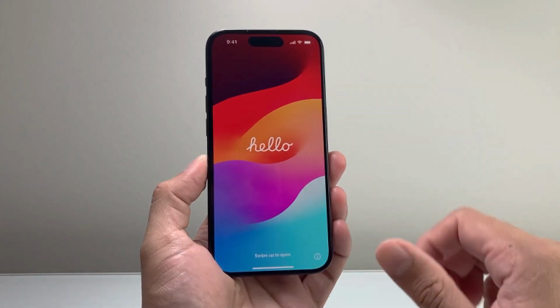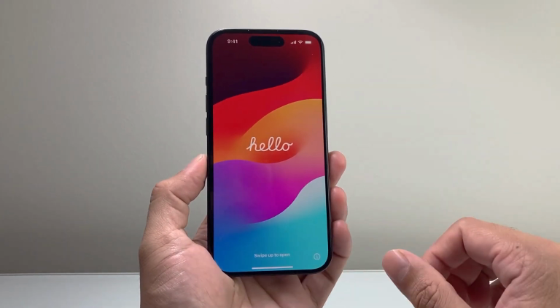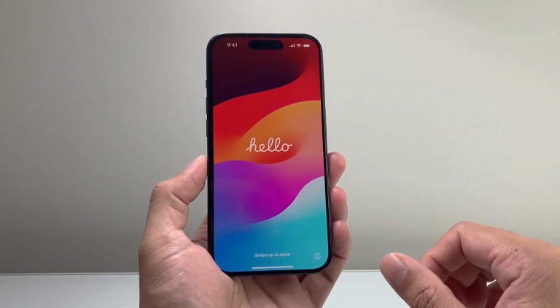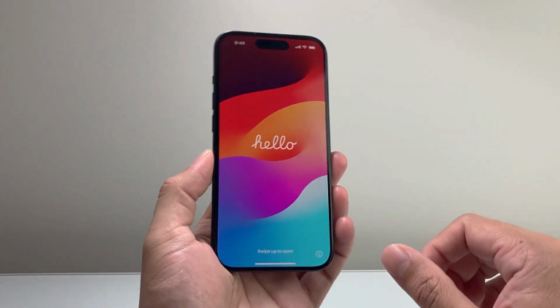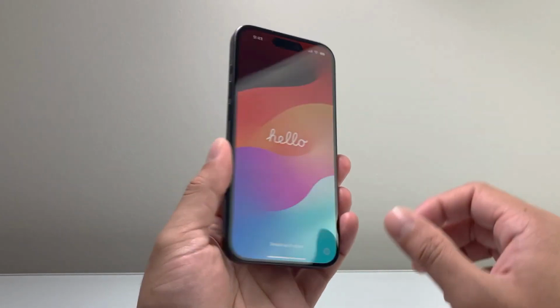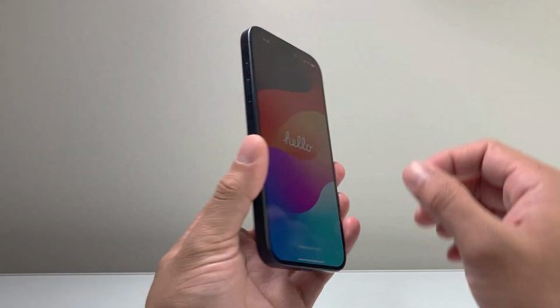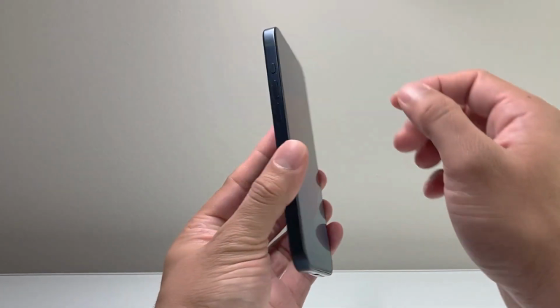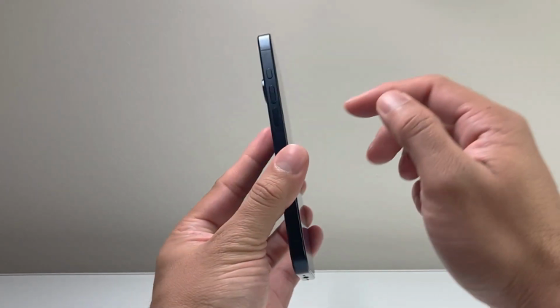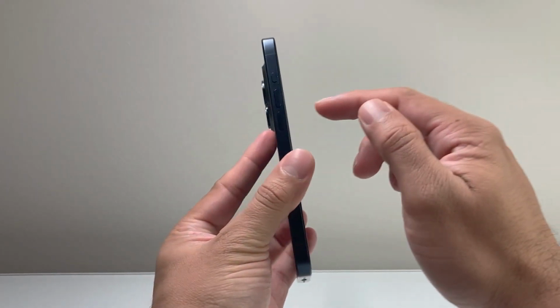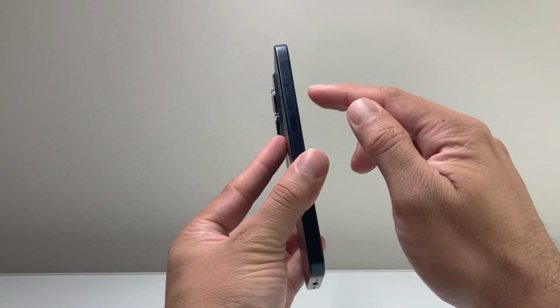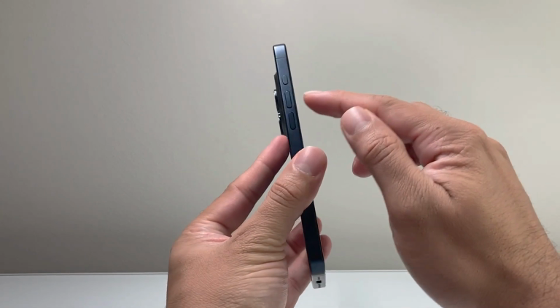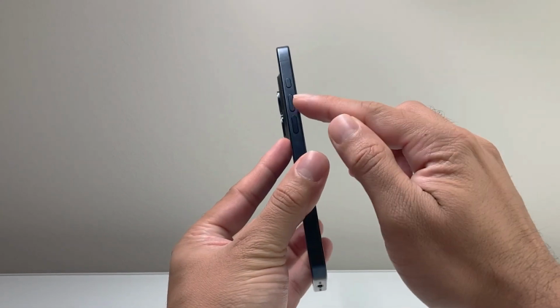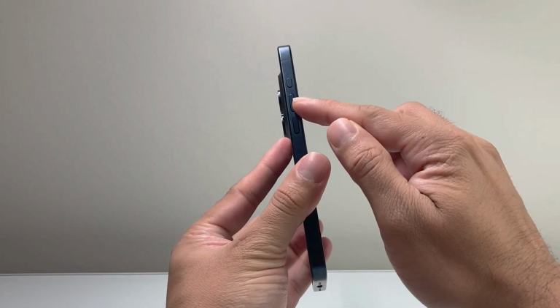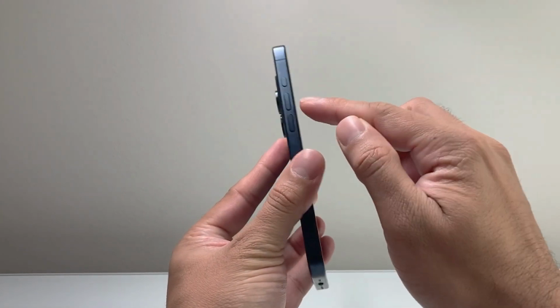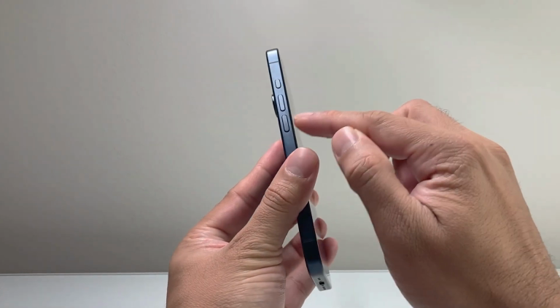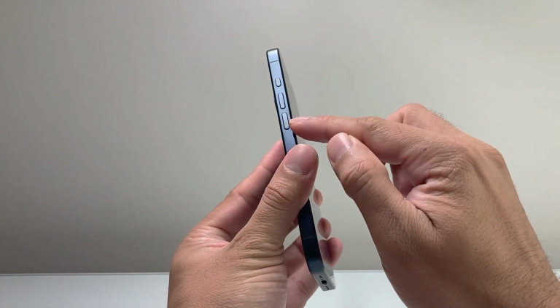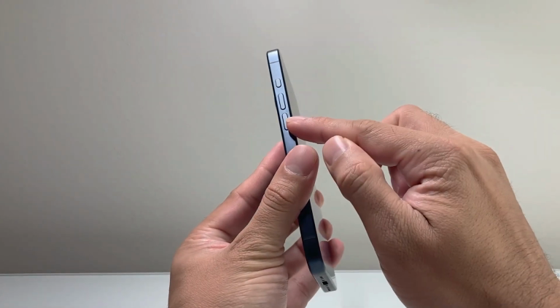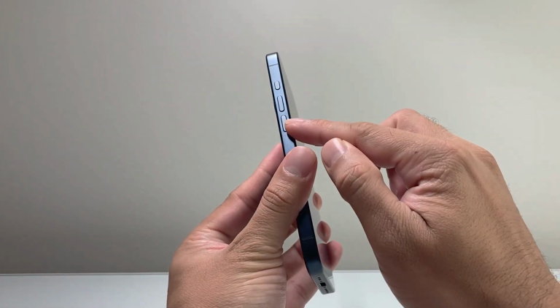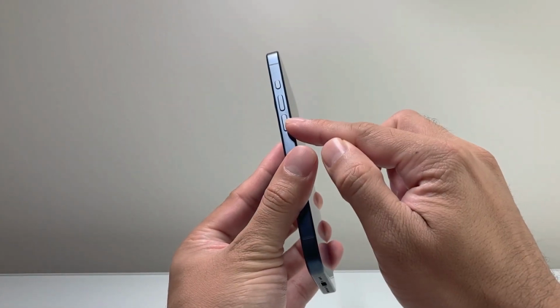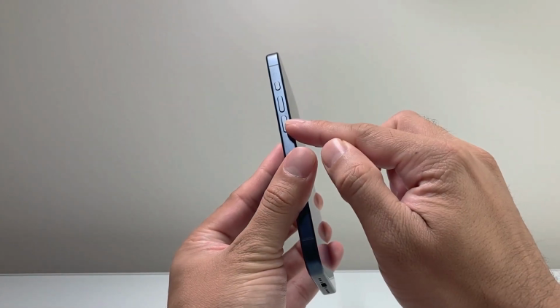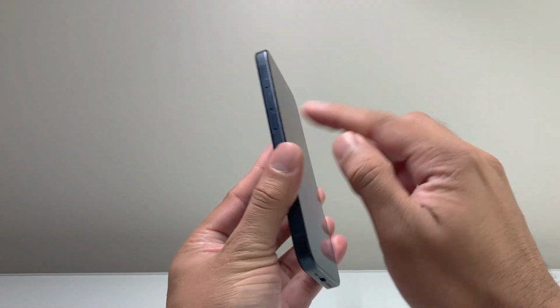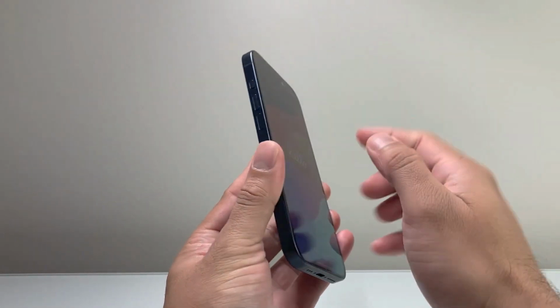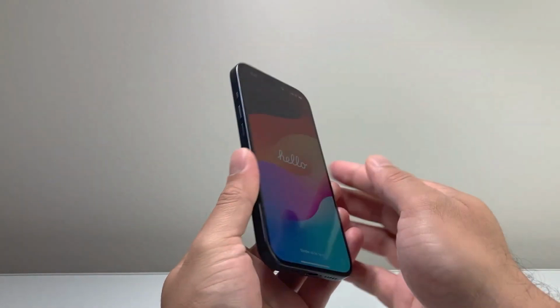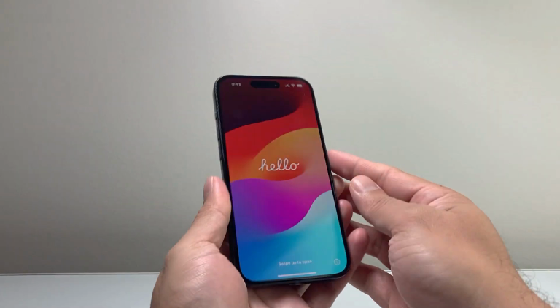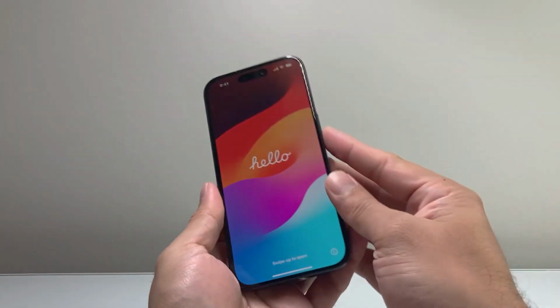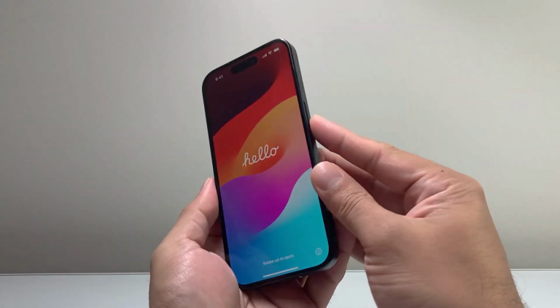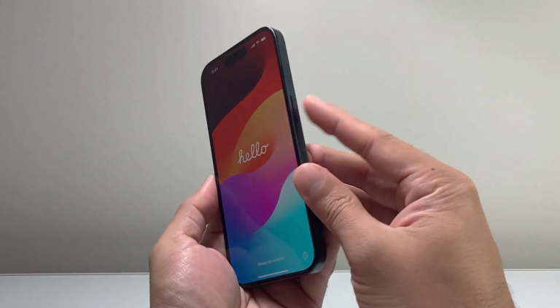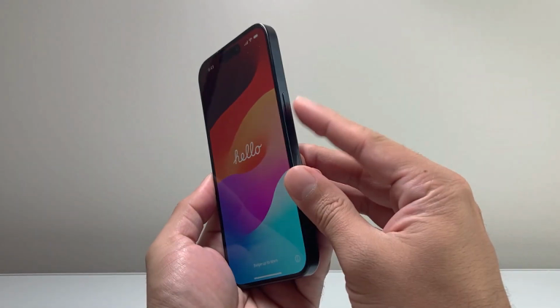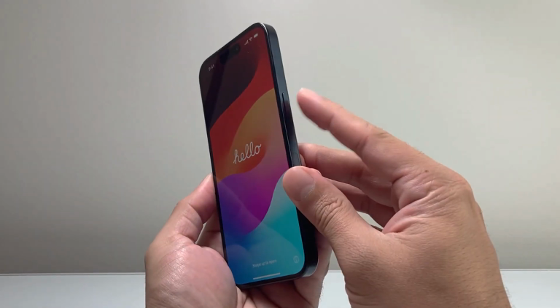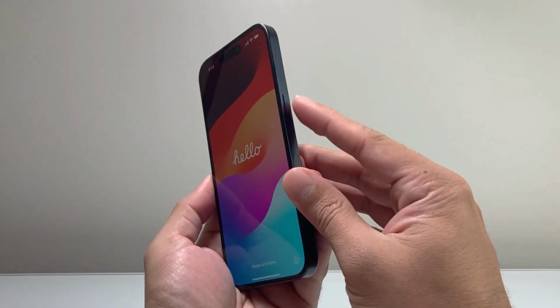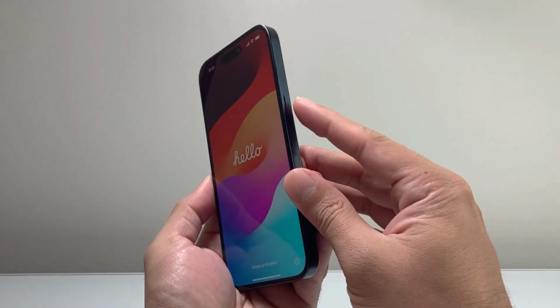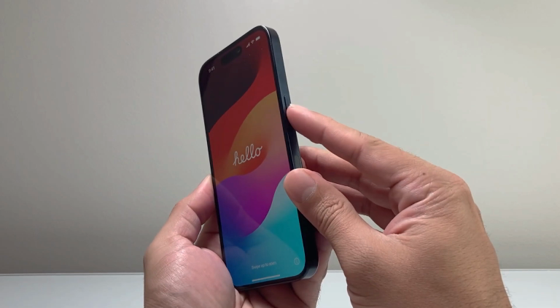First thing is, you're going to locate the Volume Up and the Volume Down button on your phone, and then this big side button.